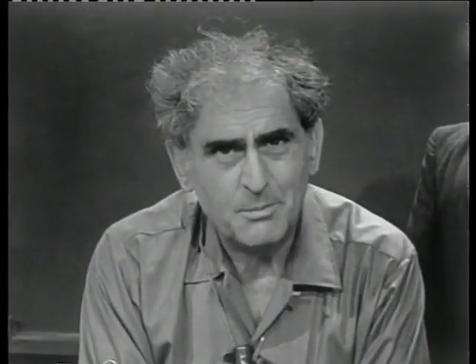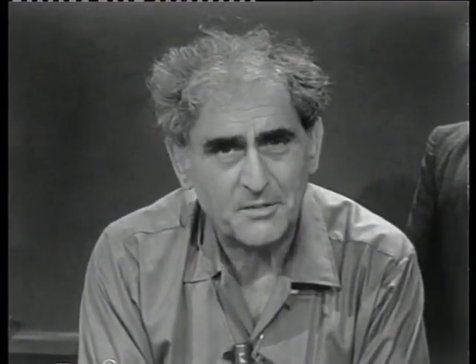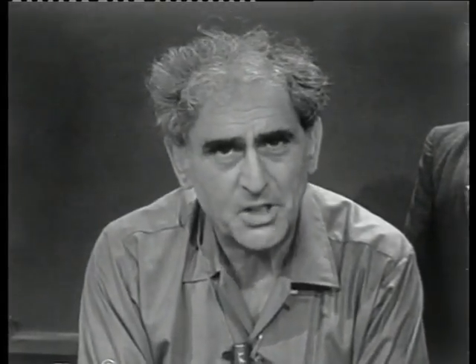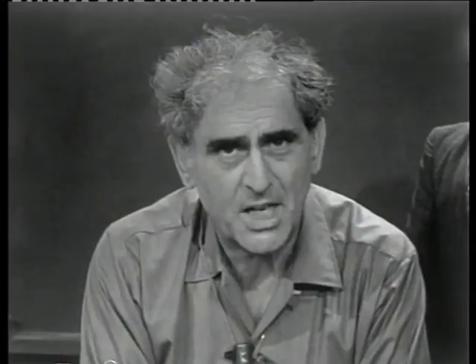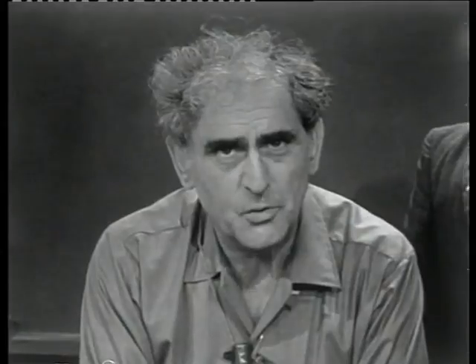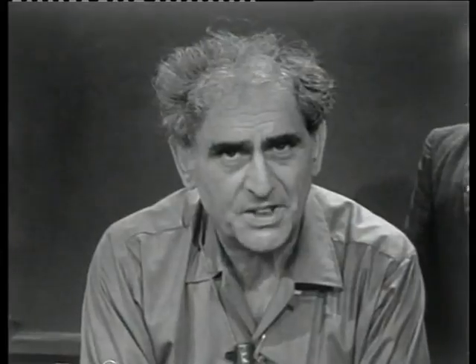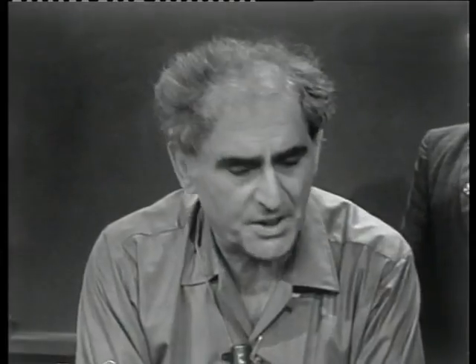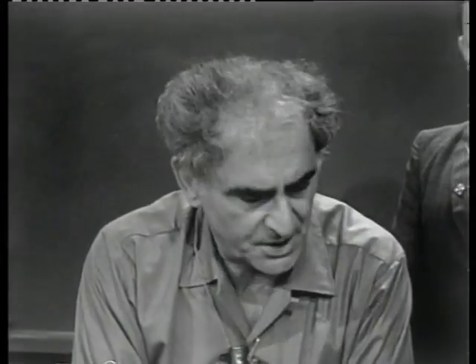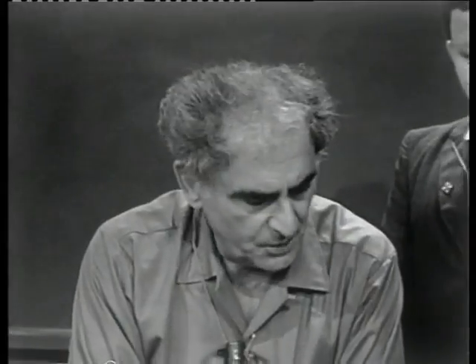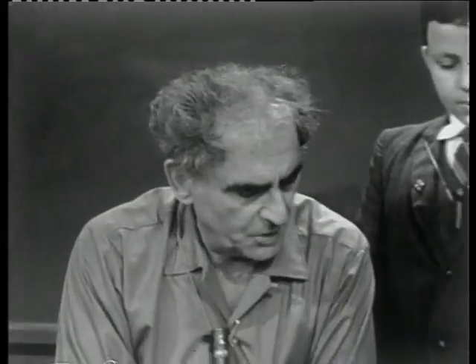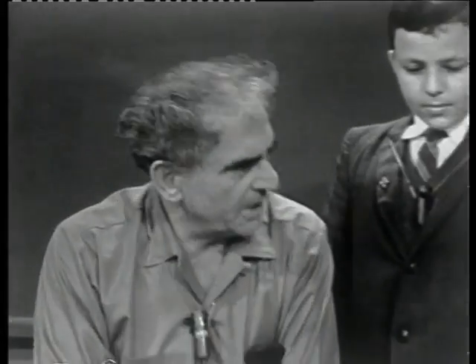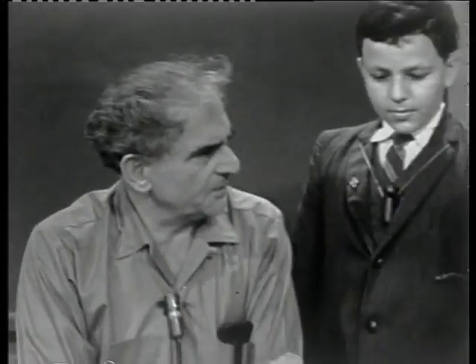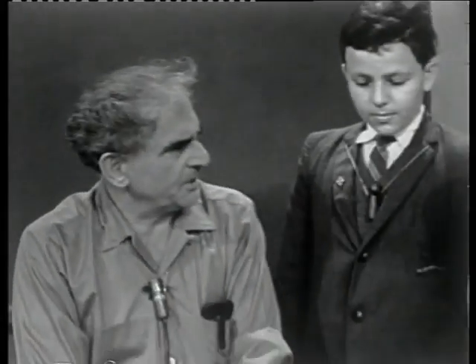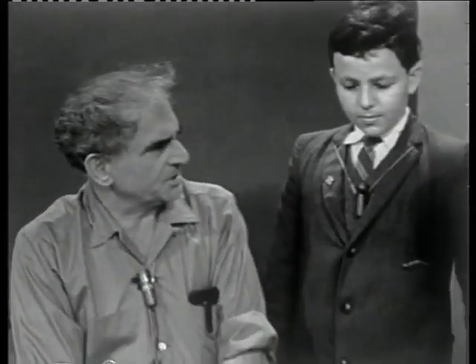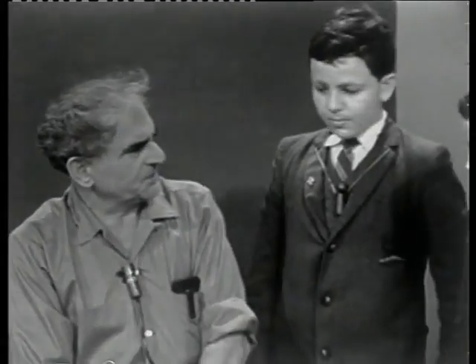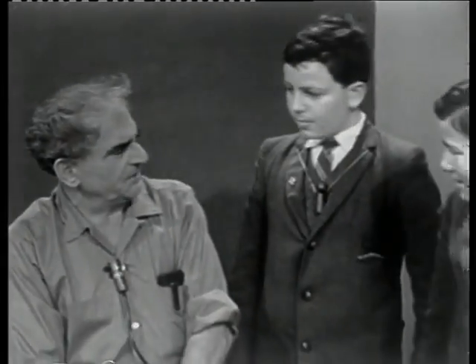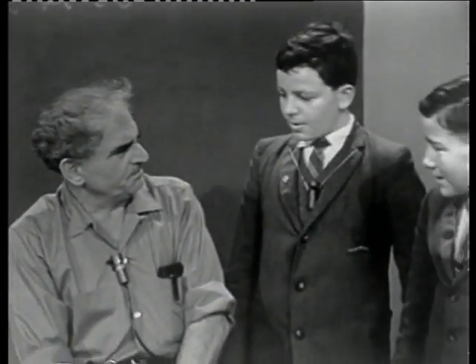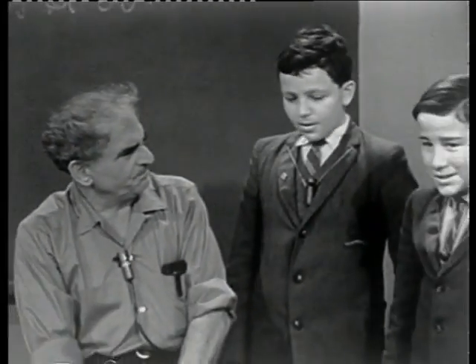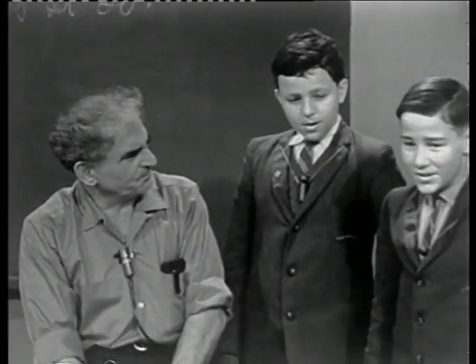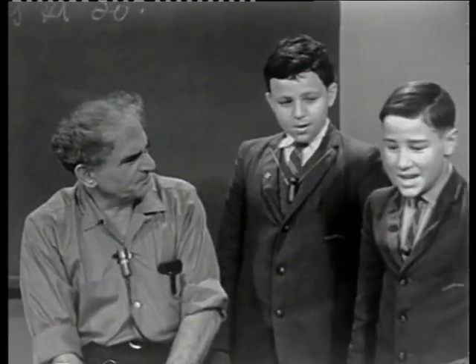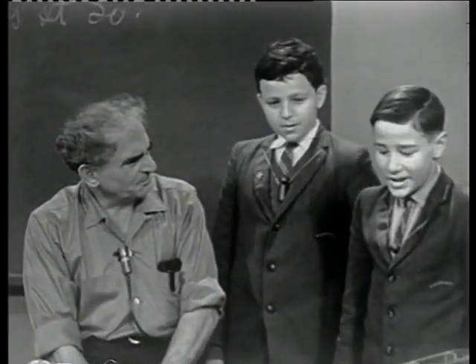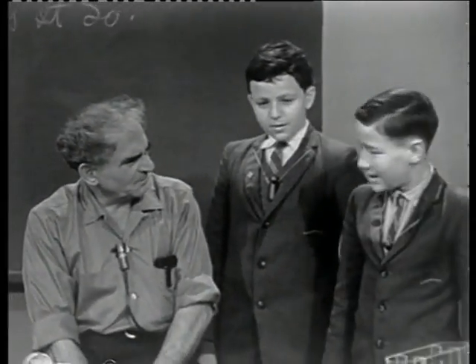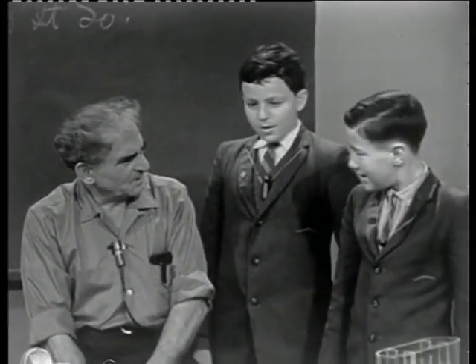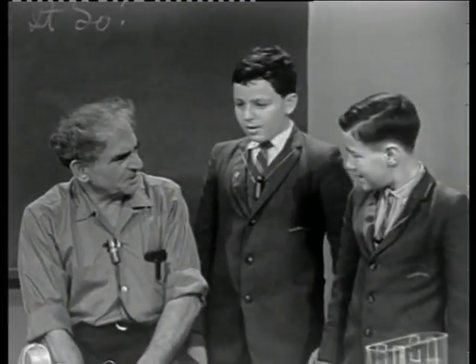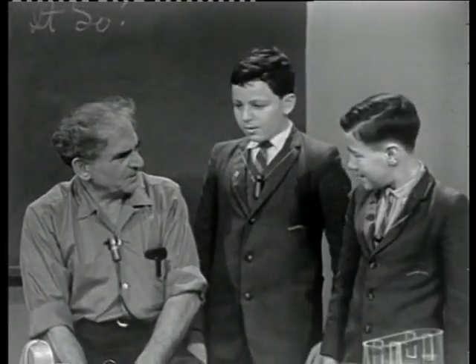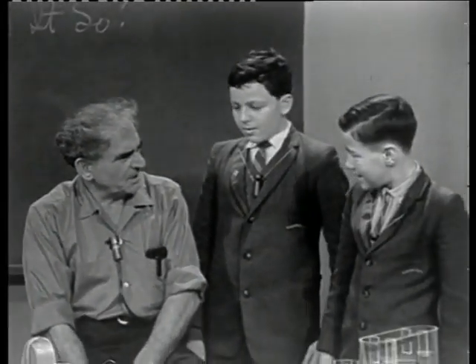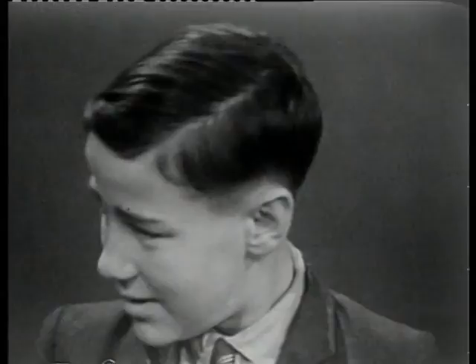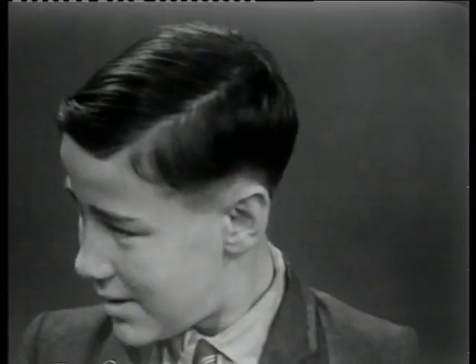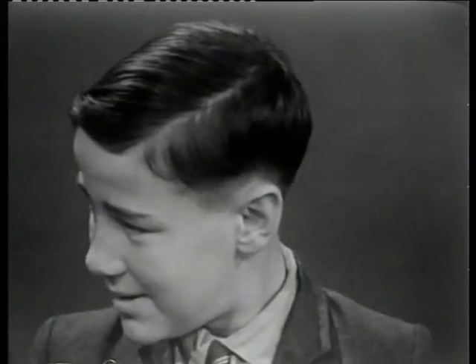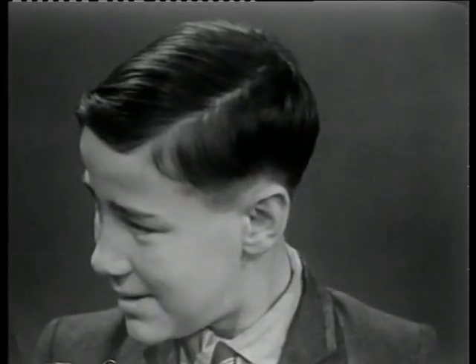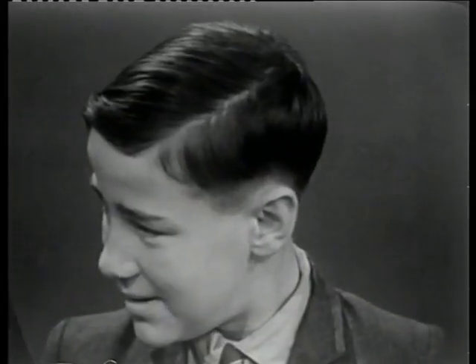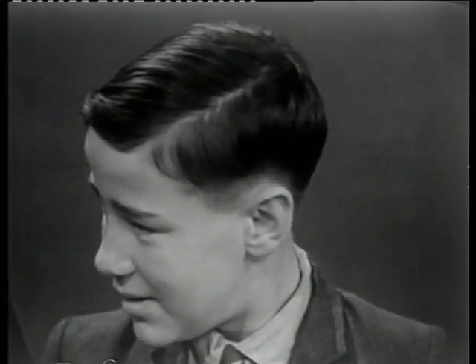But first, our new visitors — will you identify yourself? Stephen Heary.